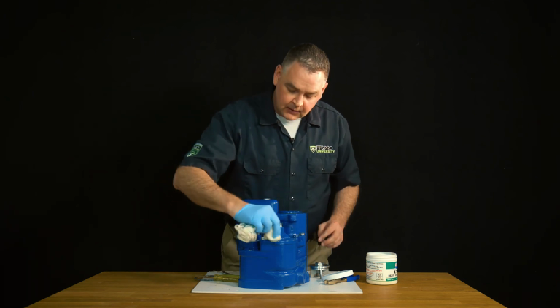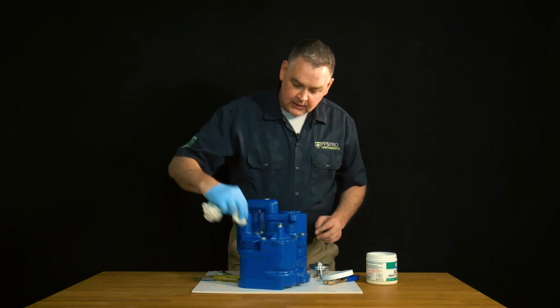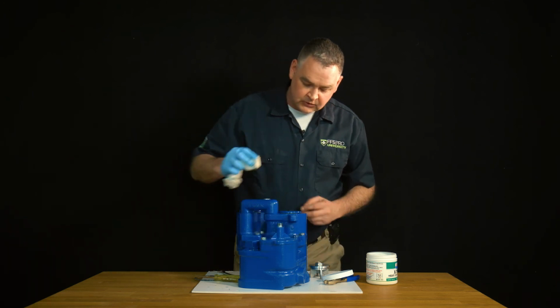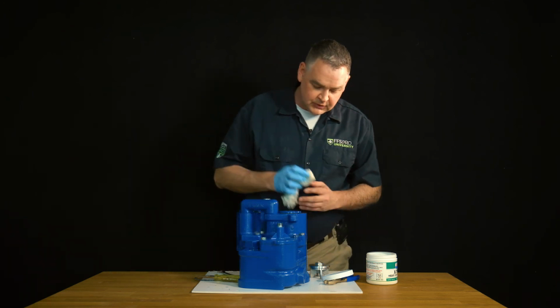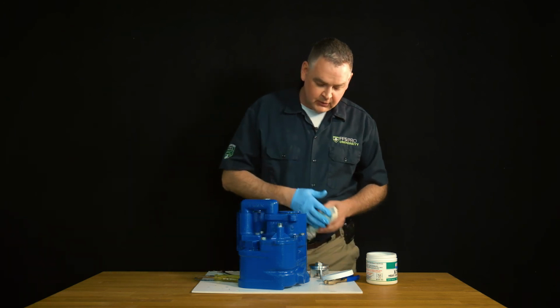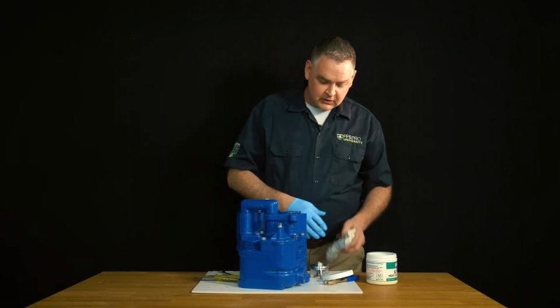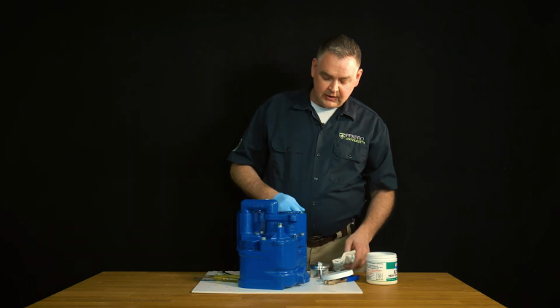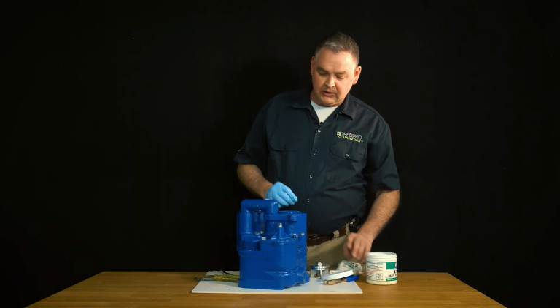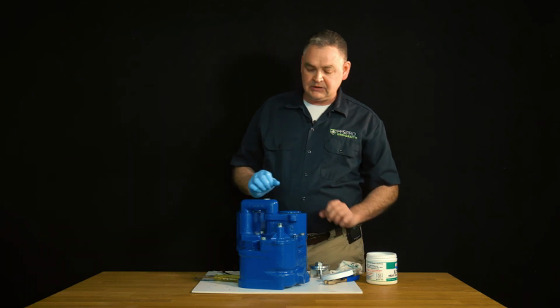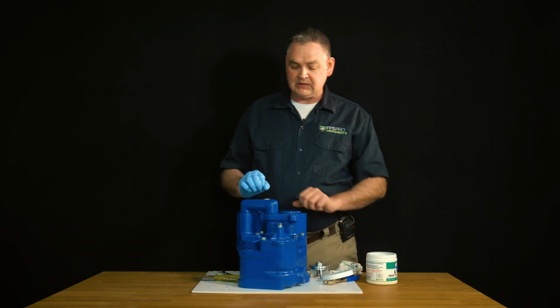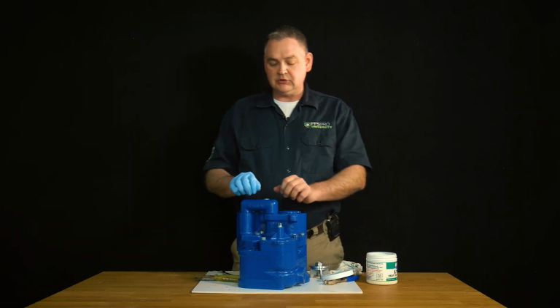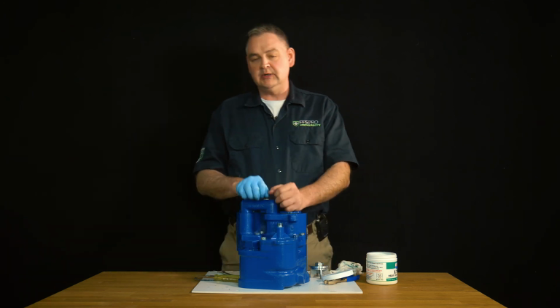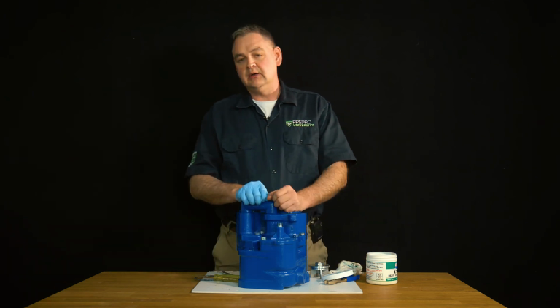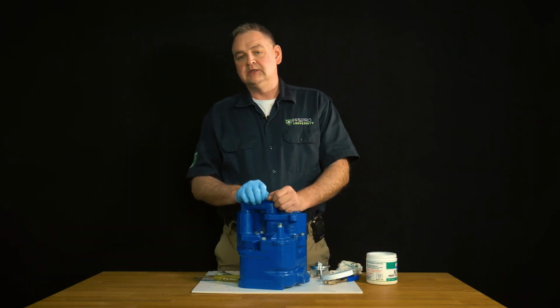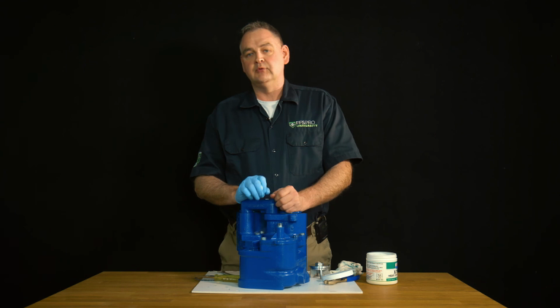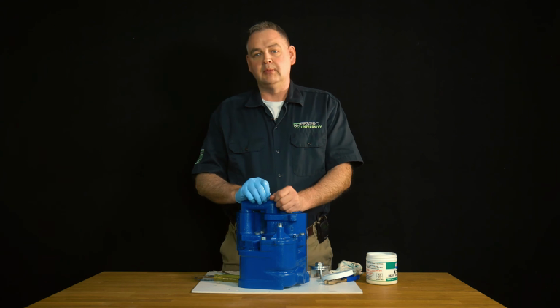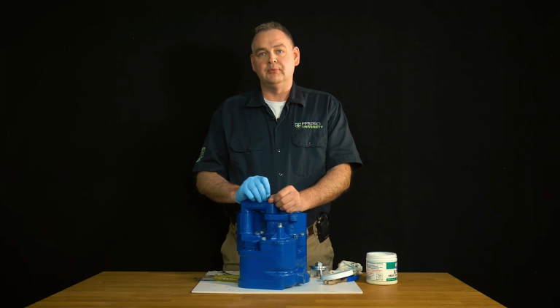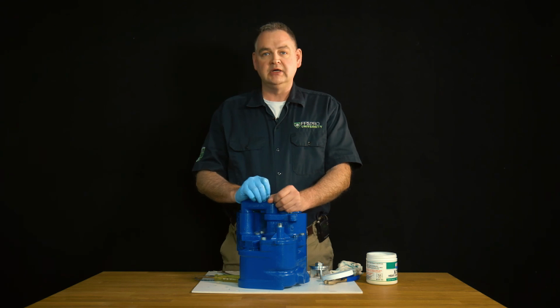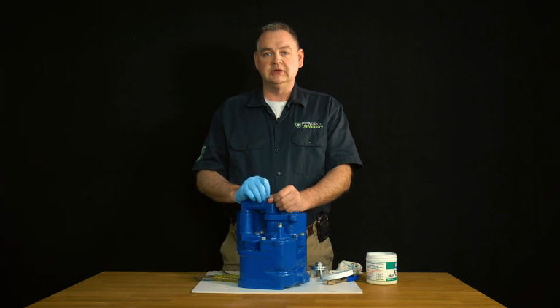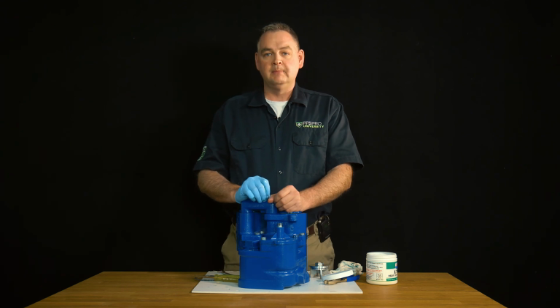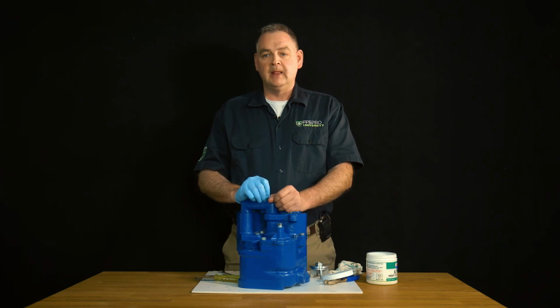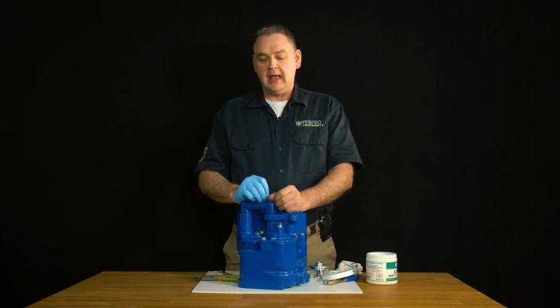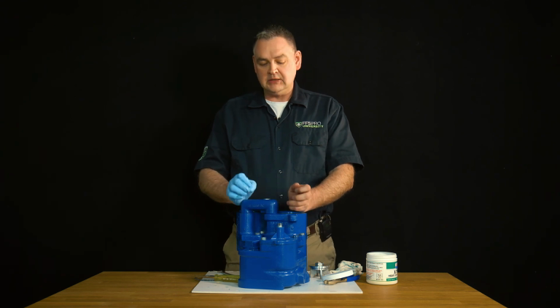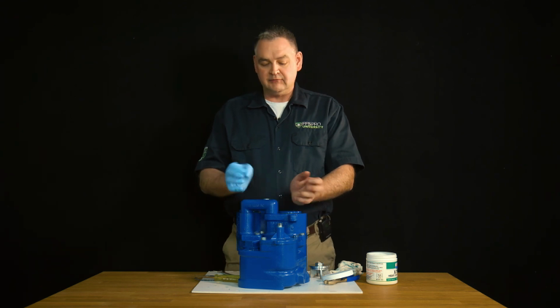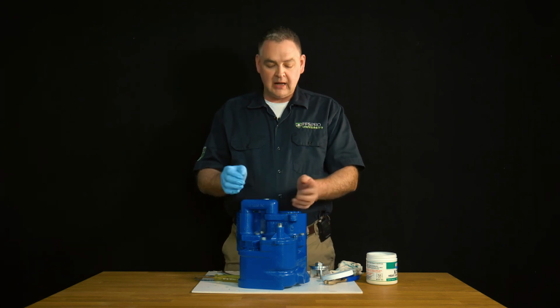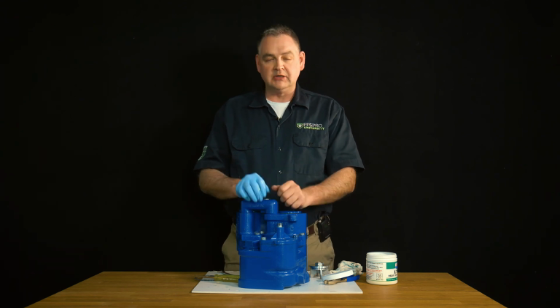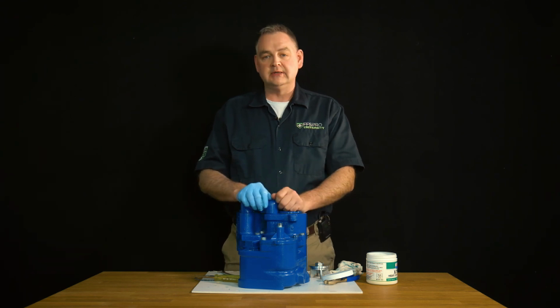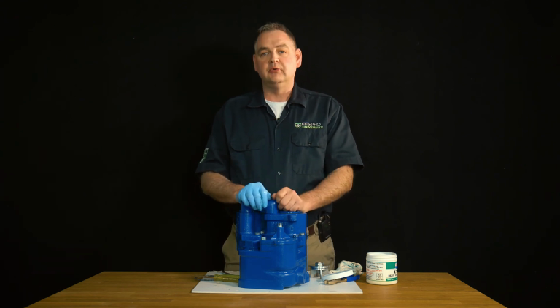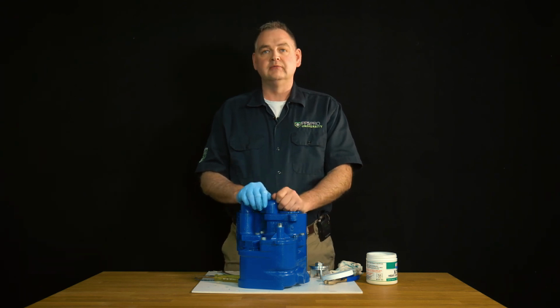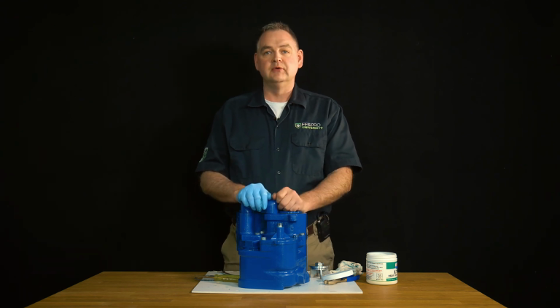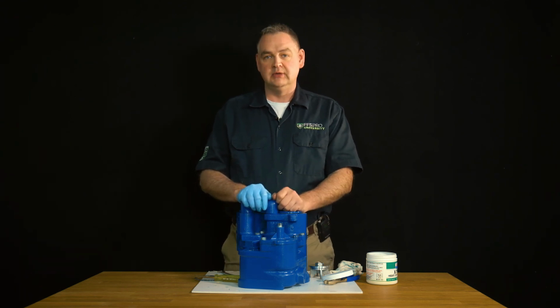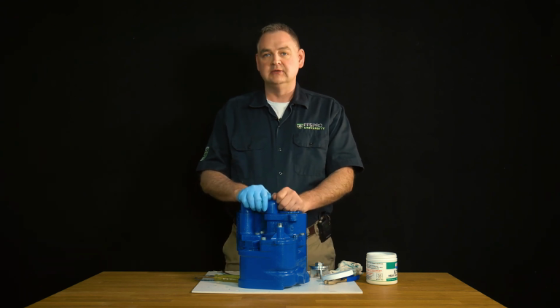Once we're done, we can go ahead and re-energize our turbine, check for normal operation, and check for line pressure at that point if we feel we need to.